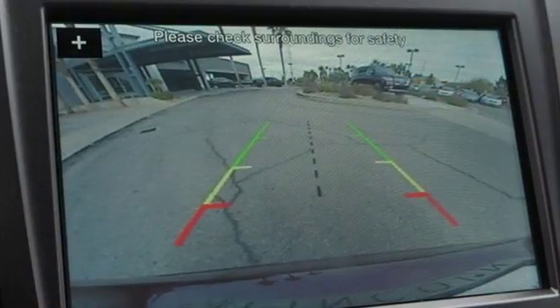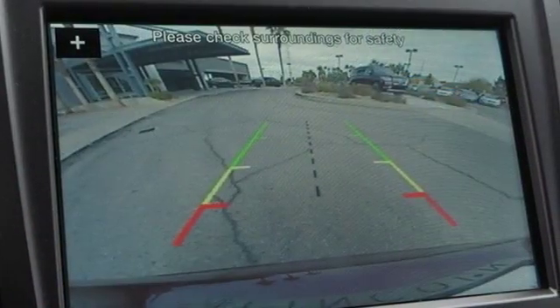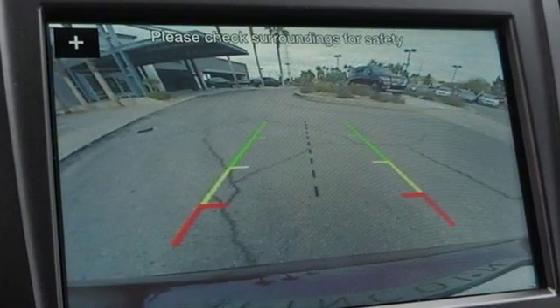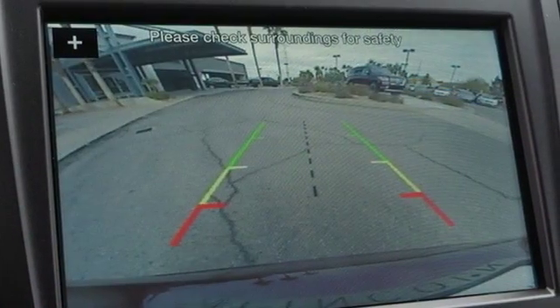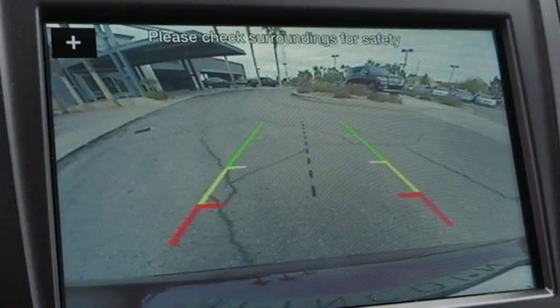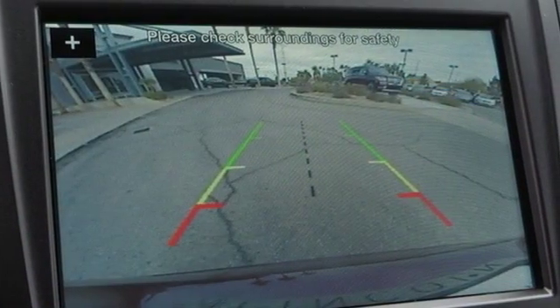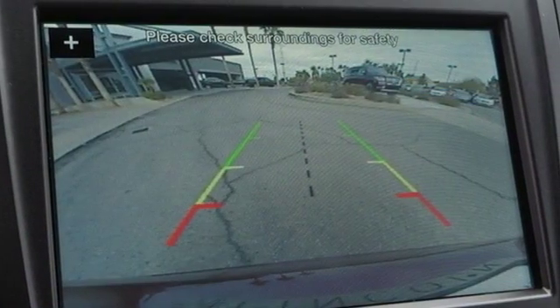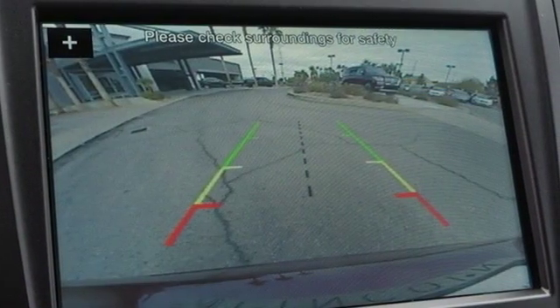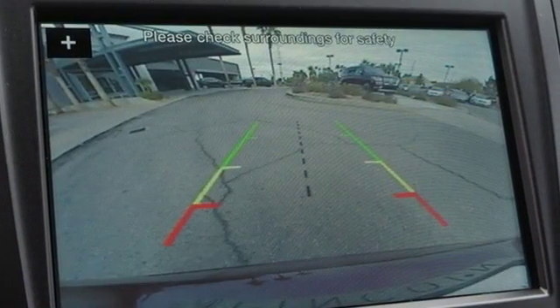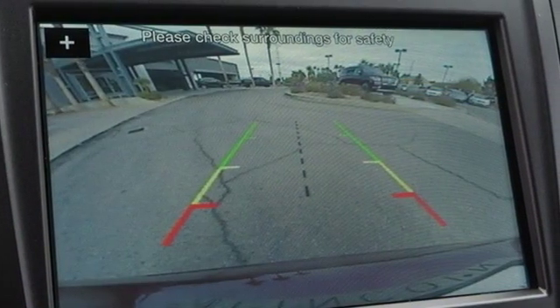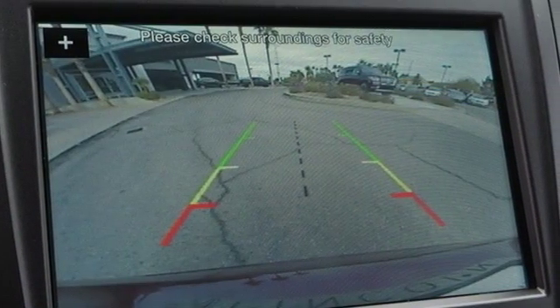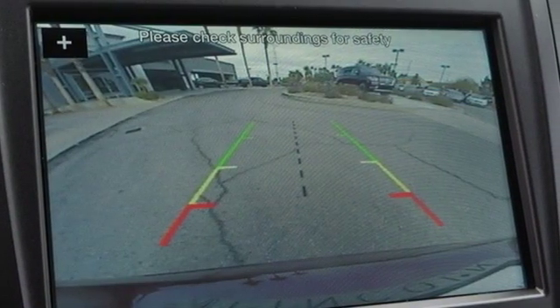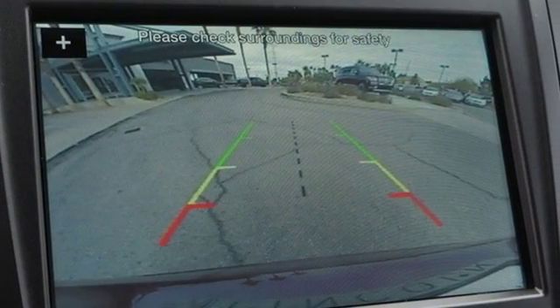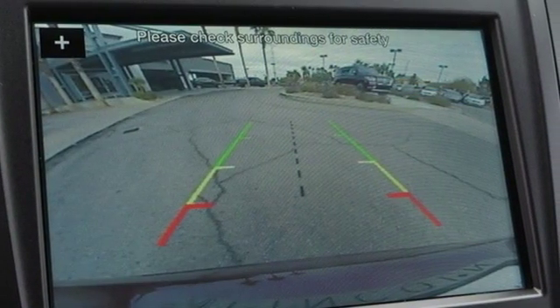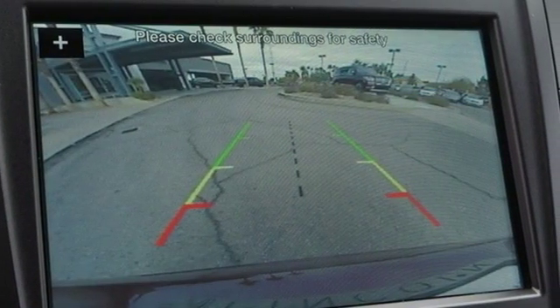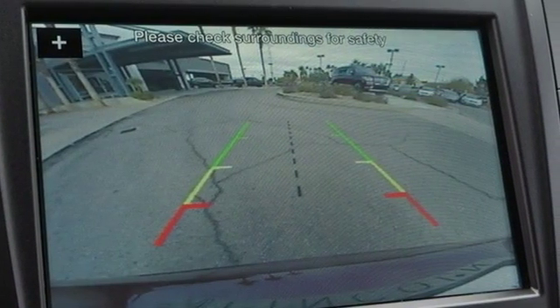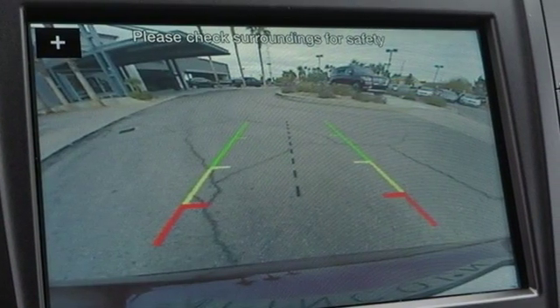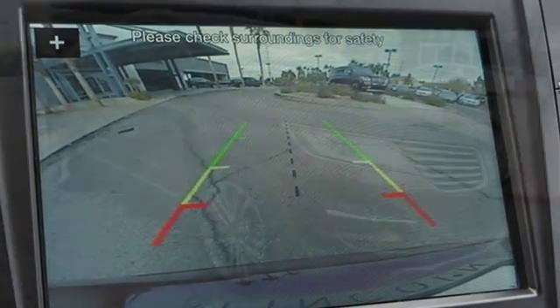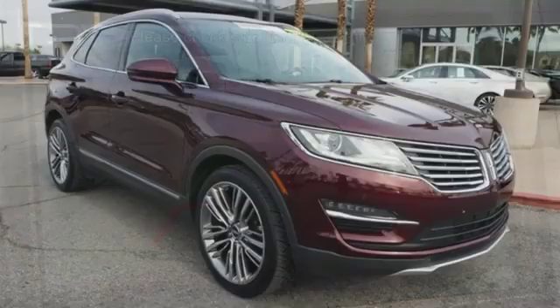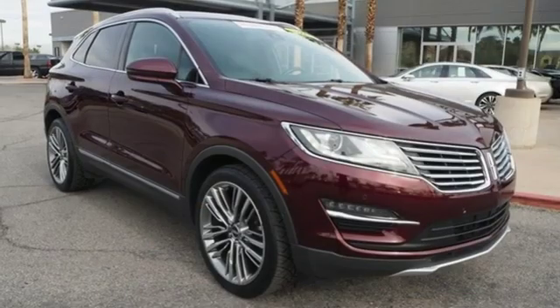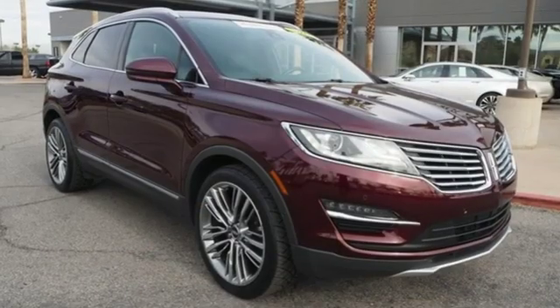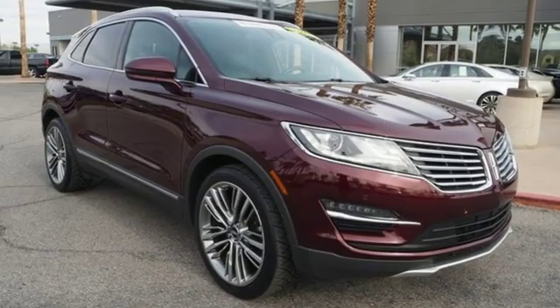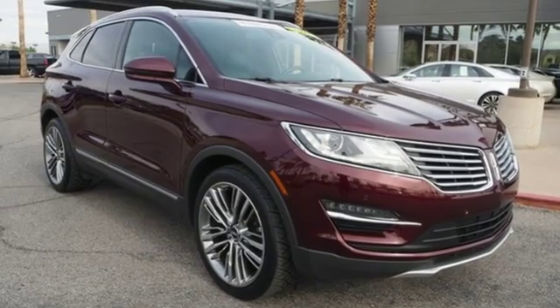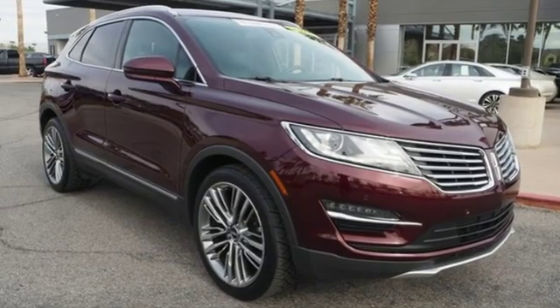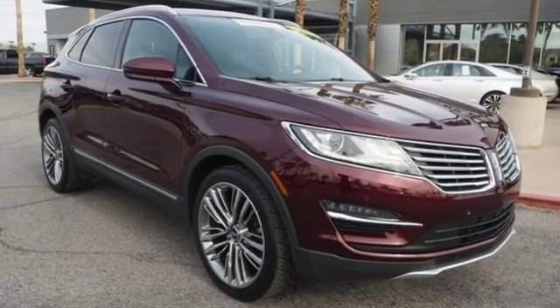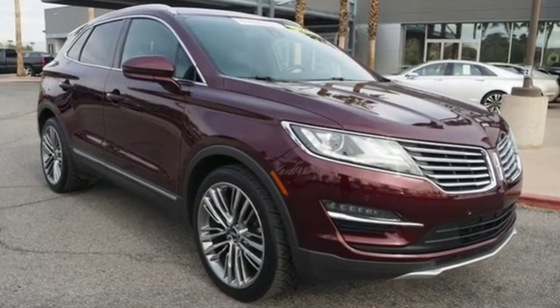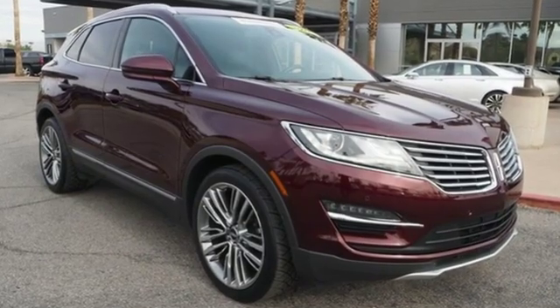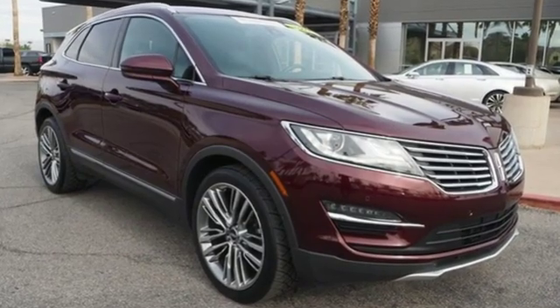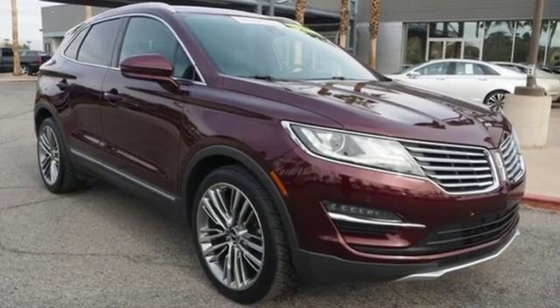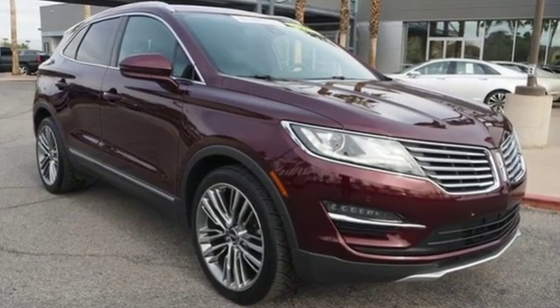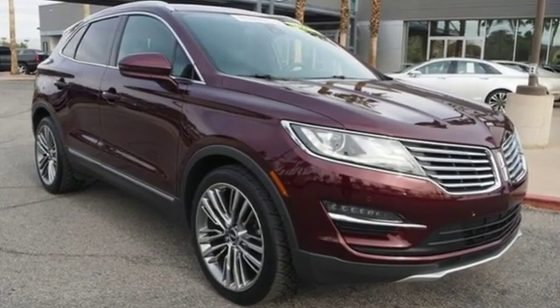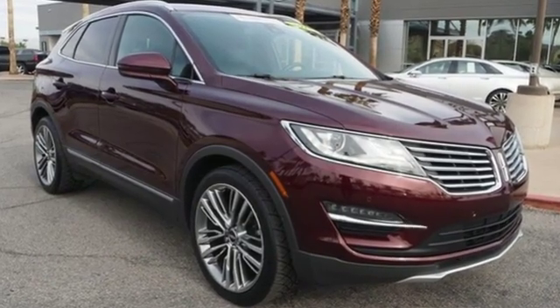This Lincoln MKC is where perfect form meets function. Now's the time for a test drive.